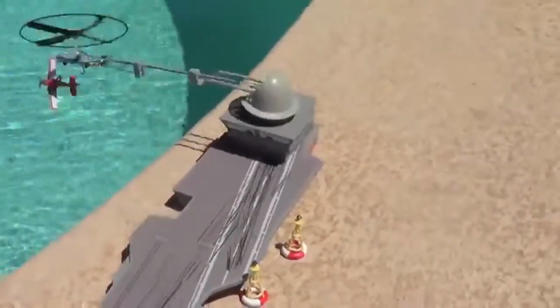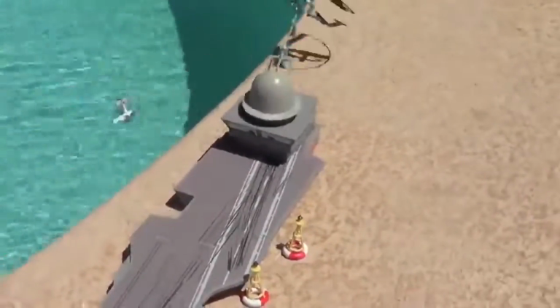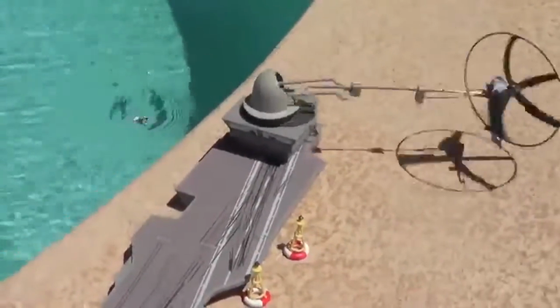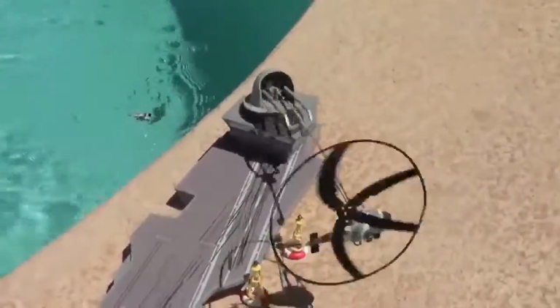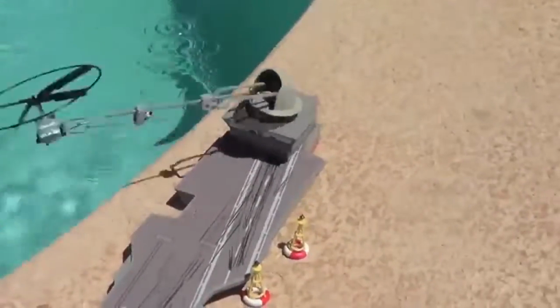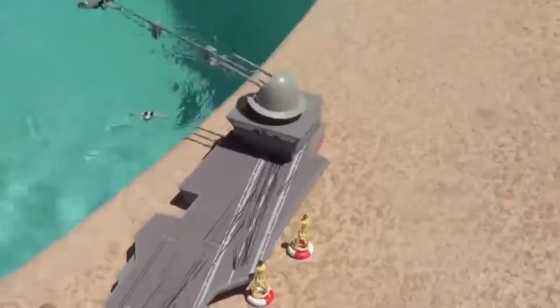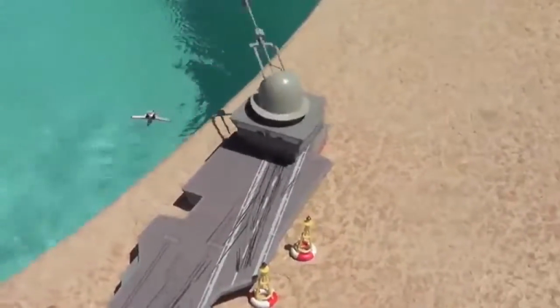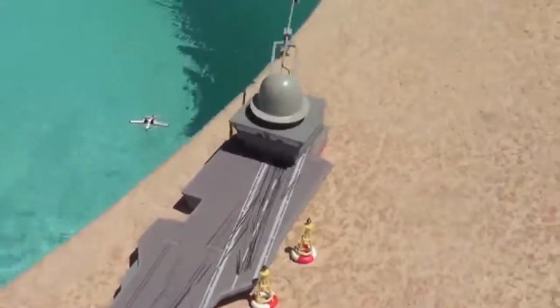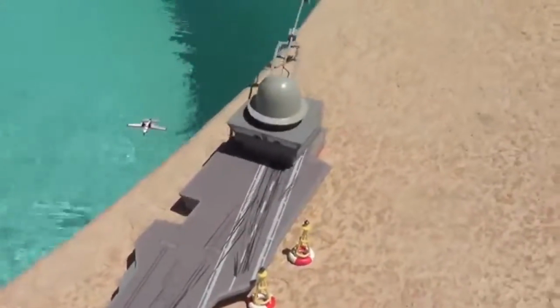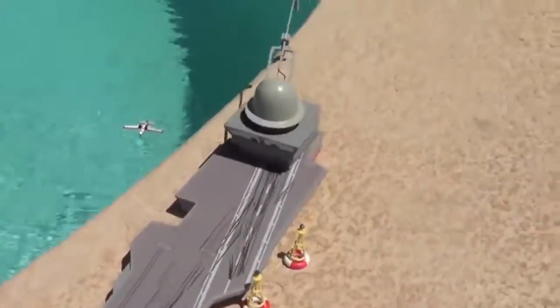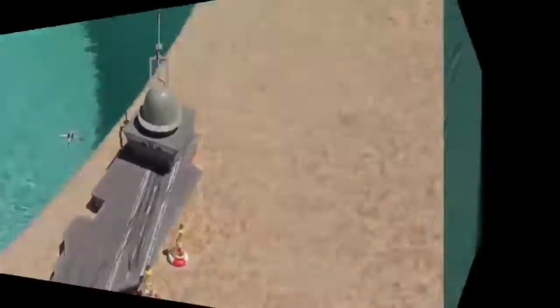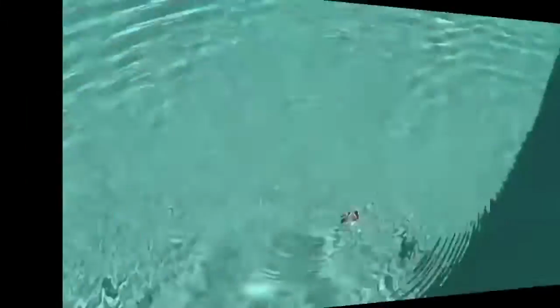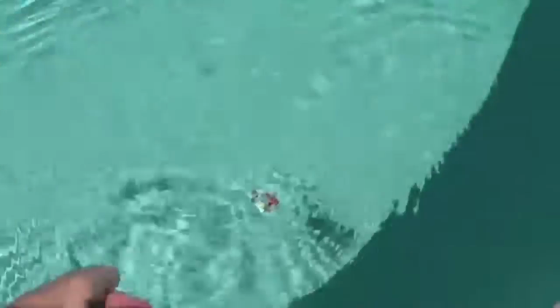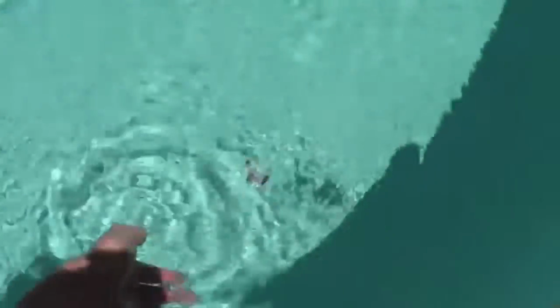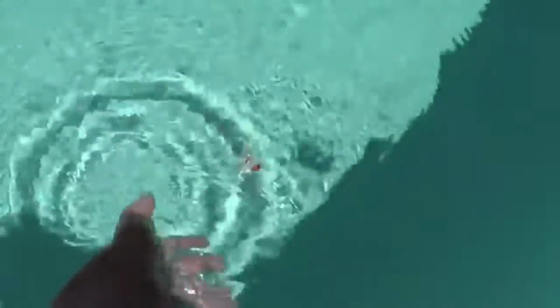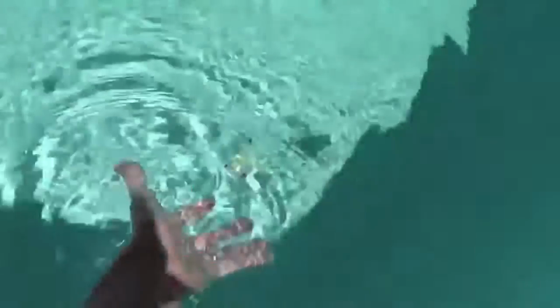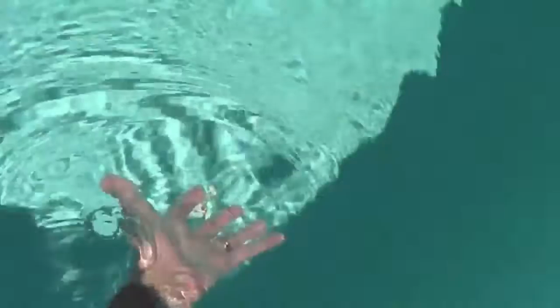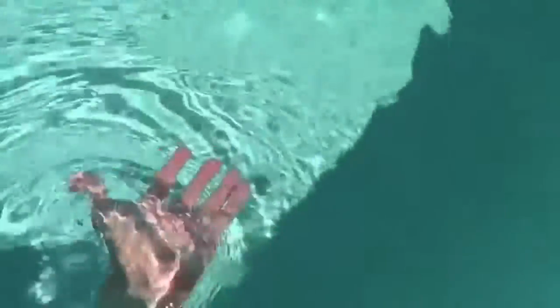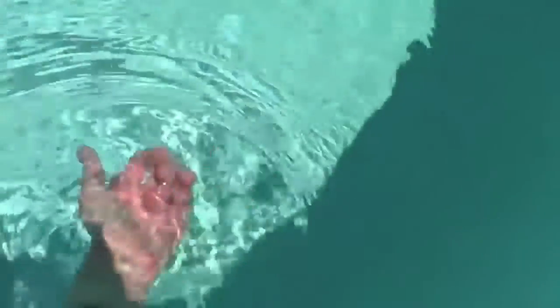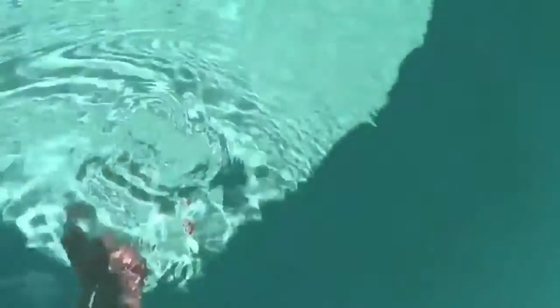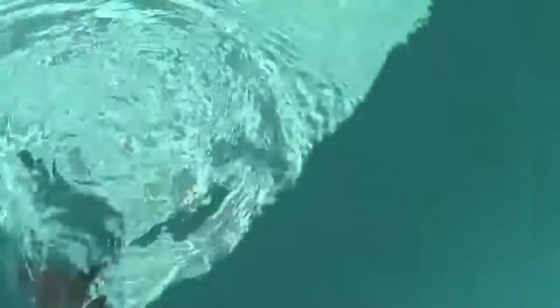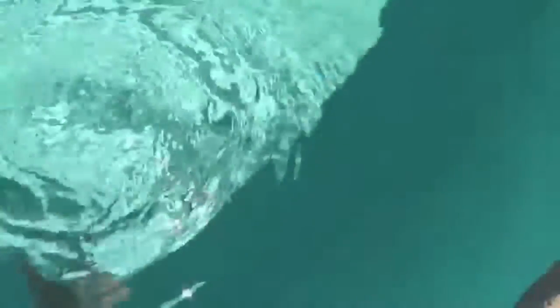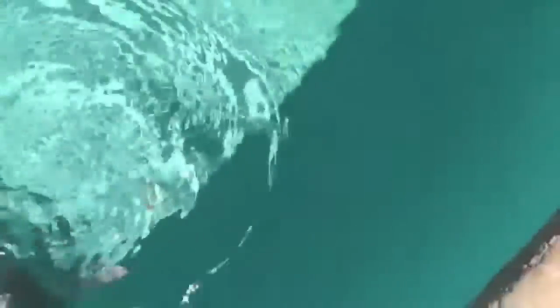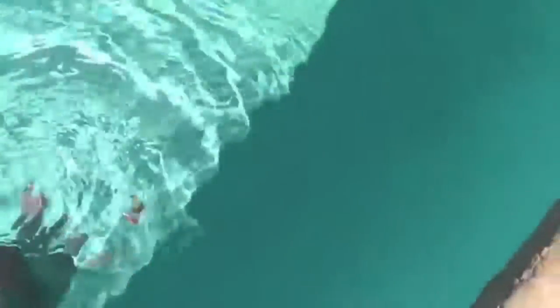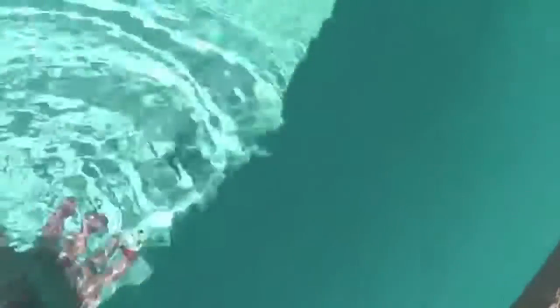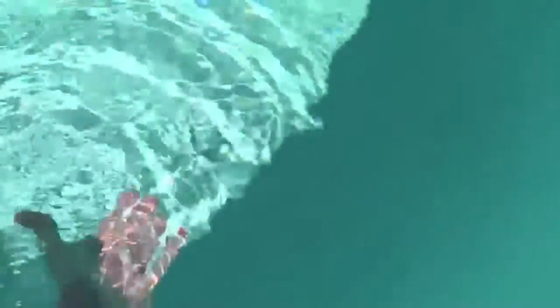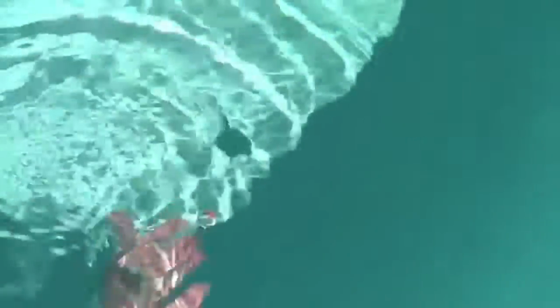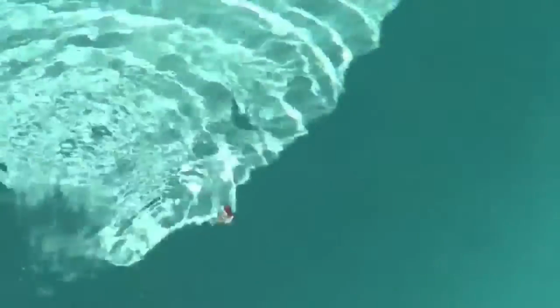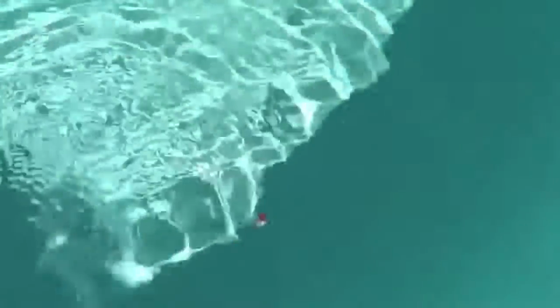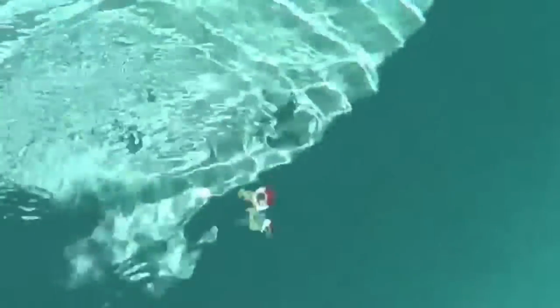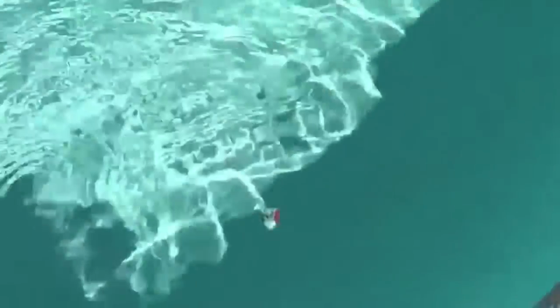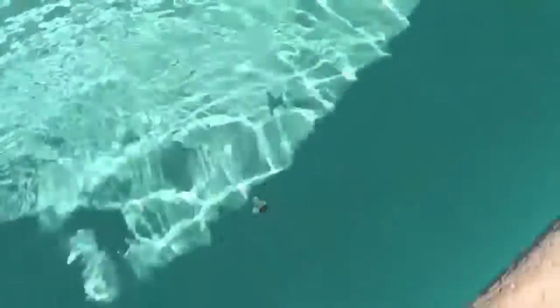Oh no, we lost Dusty! Ironically, the buoys do not float. Oops!